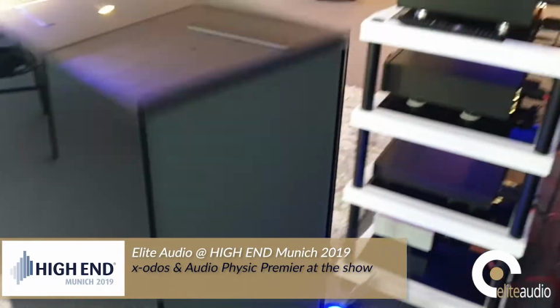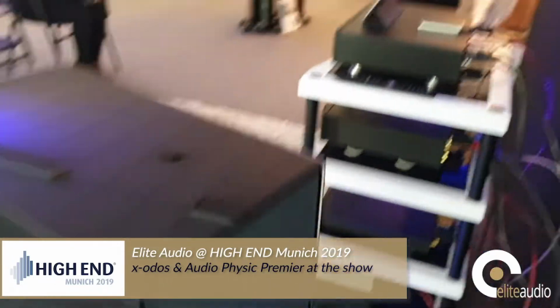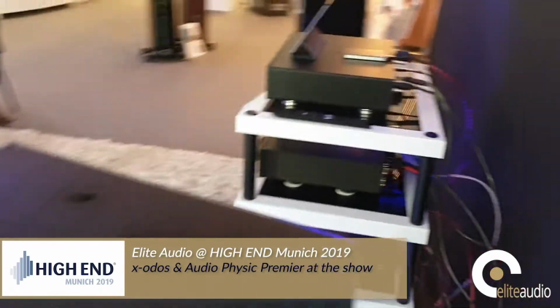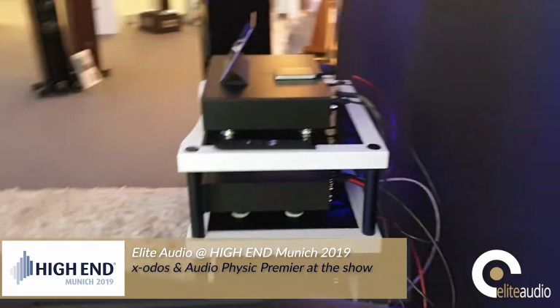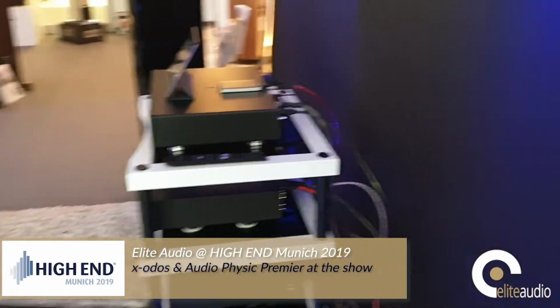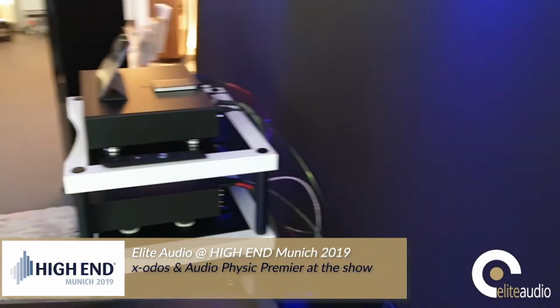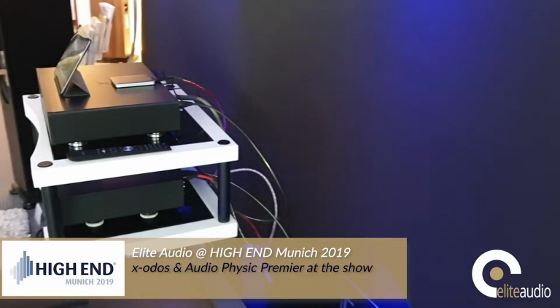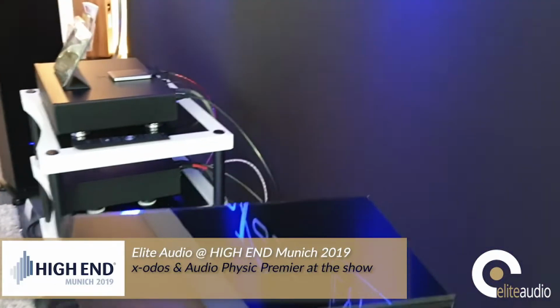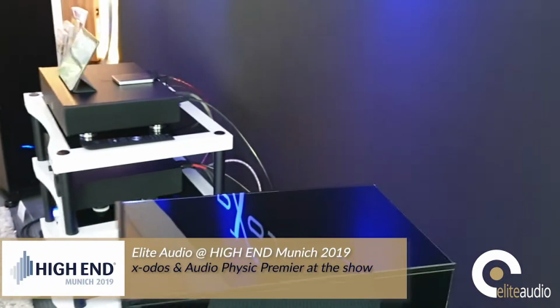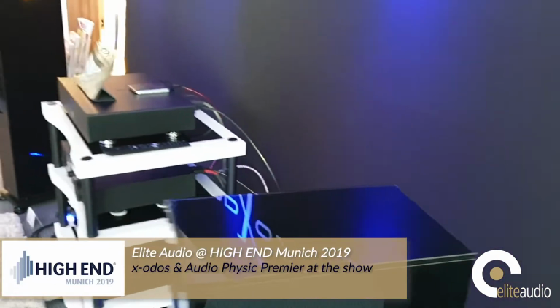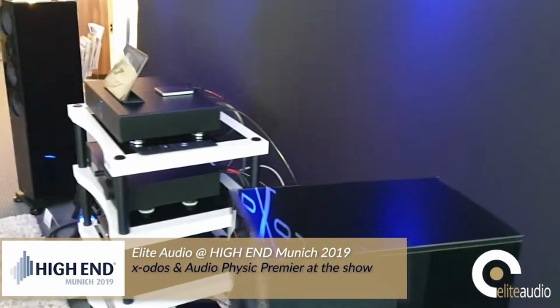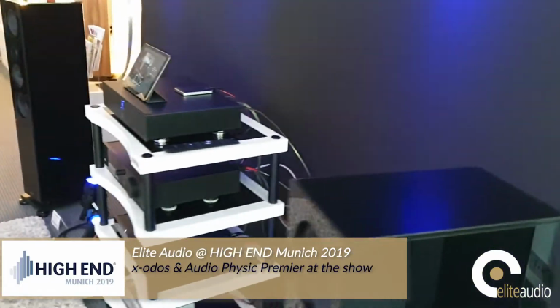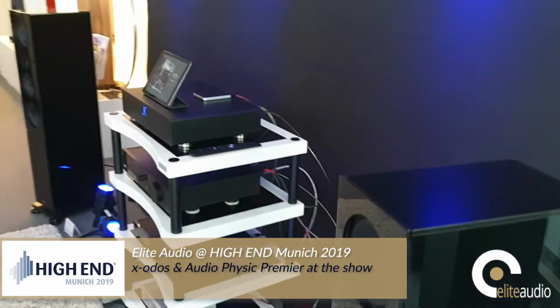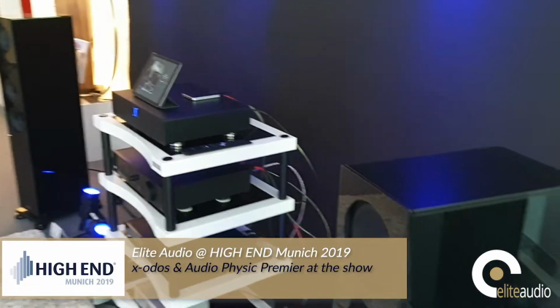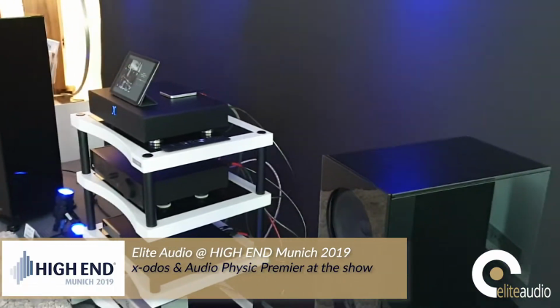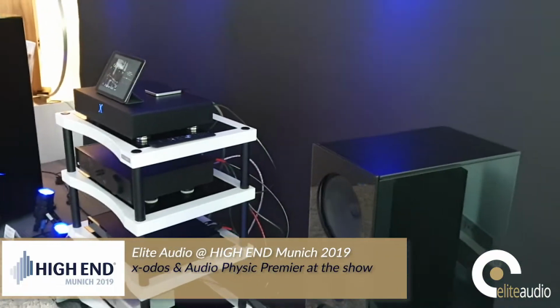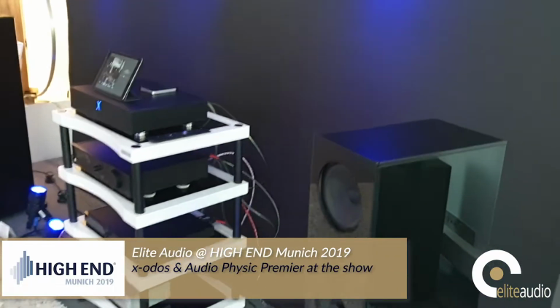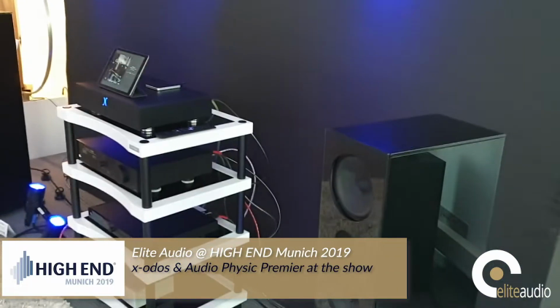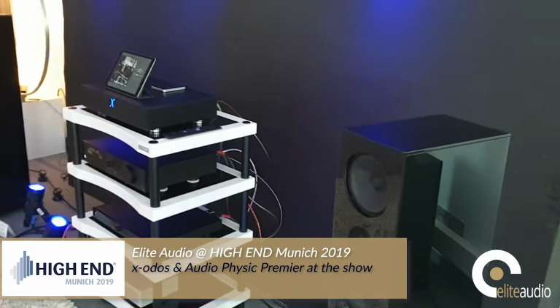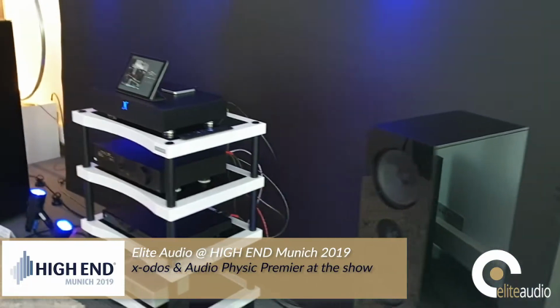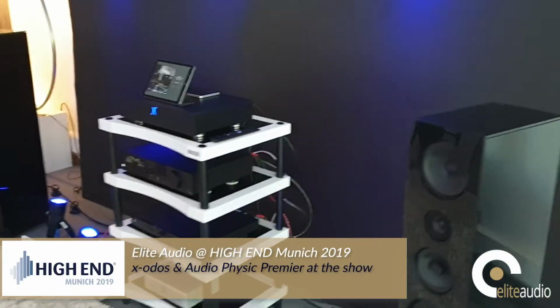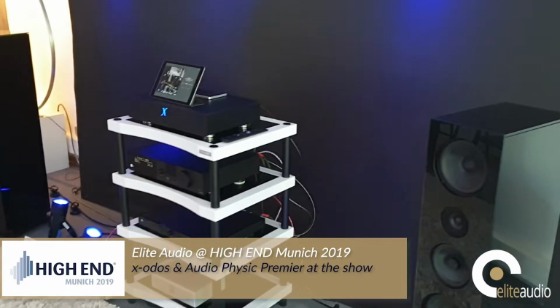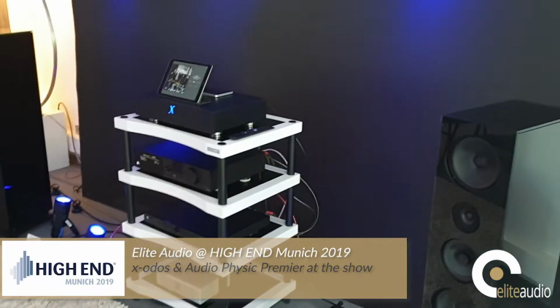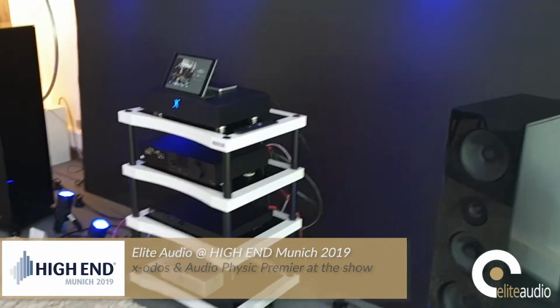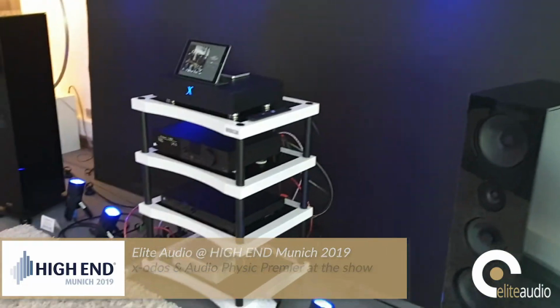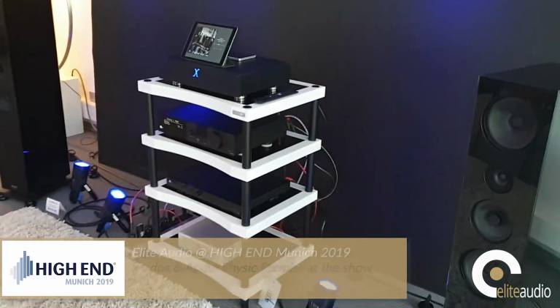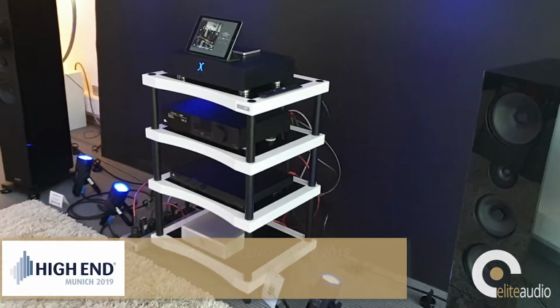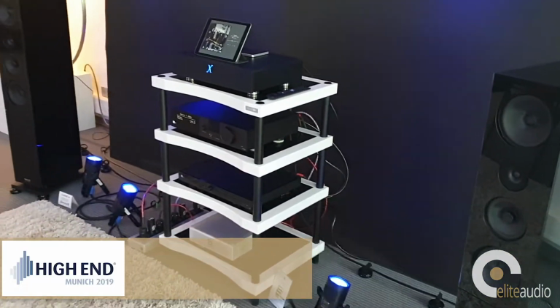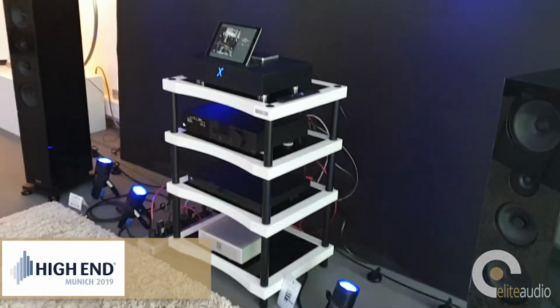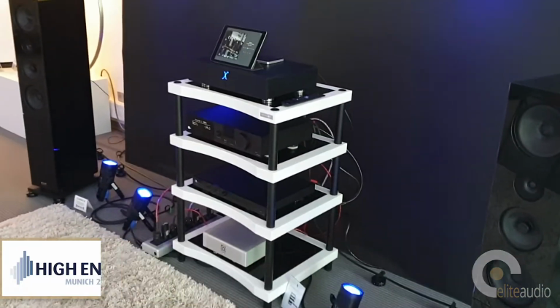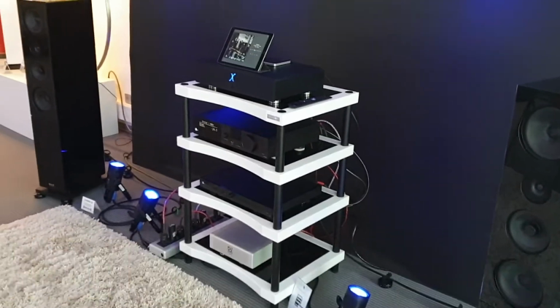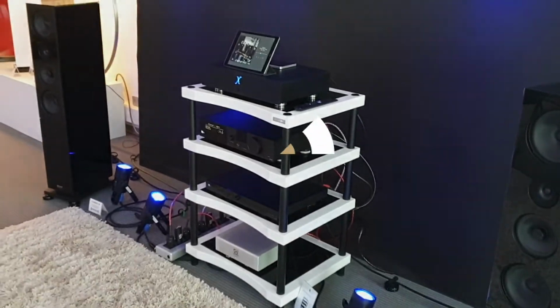This year, Audio-Physic and Exodus are using Lindorf amplification.